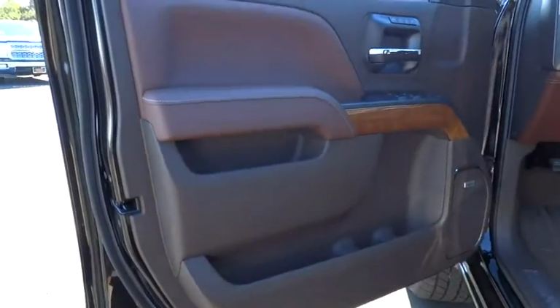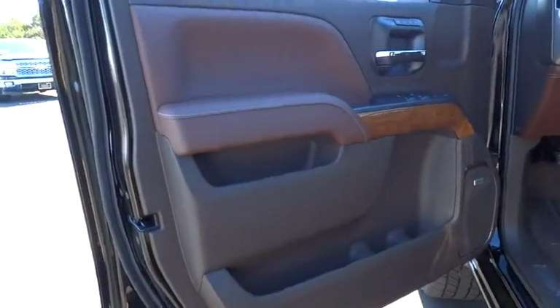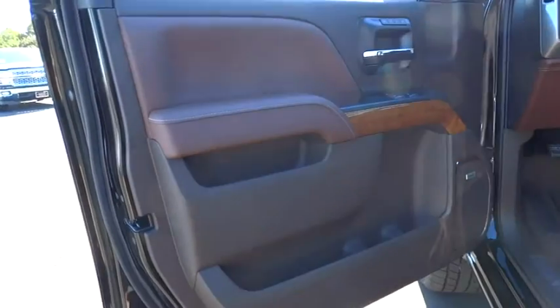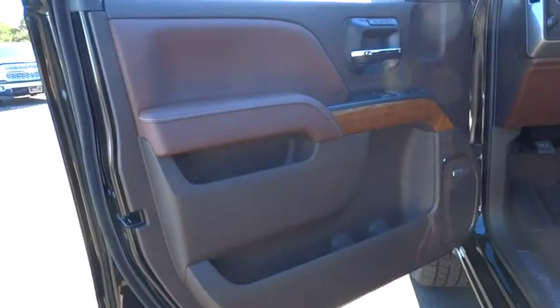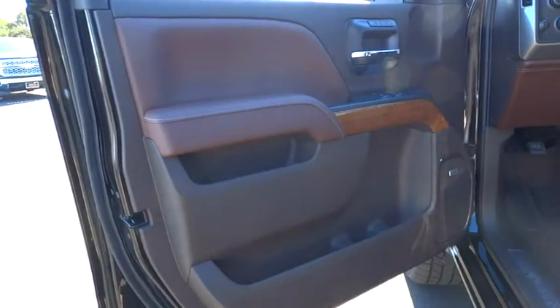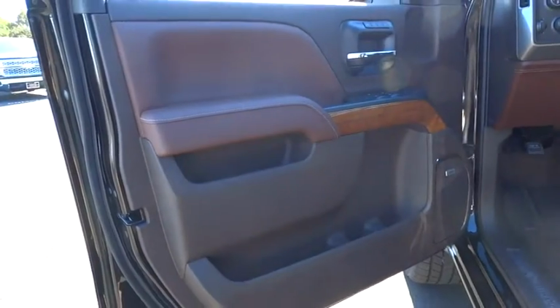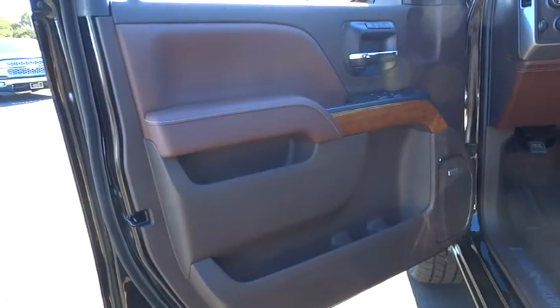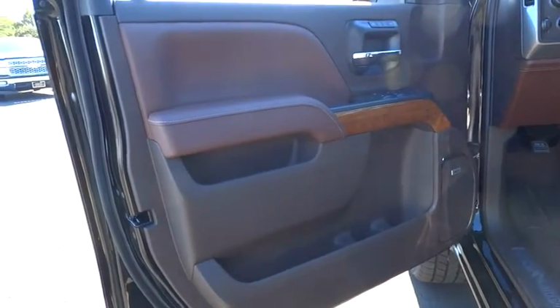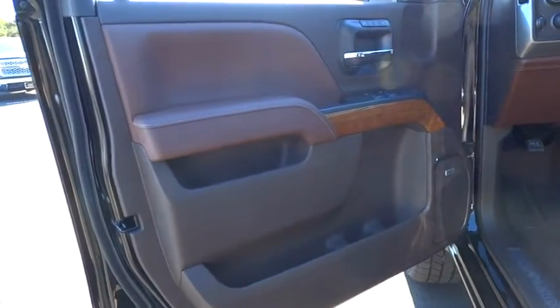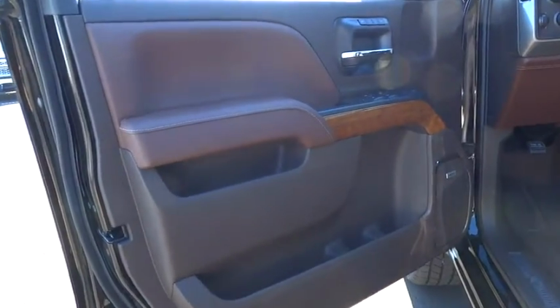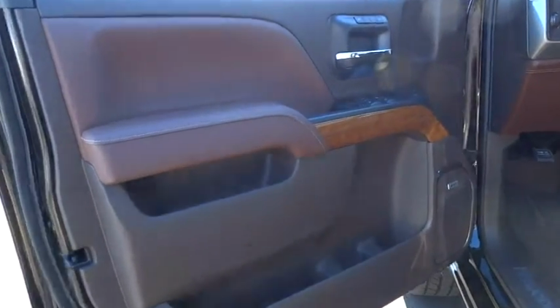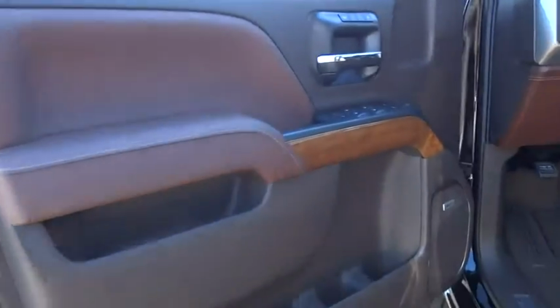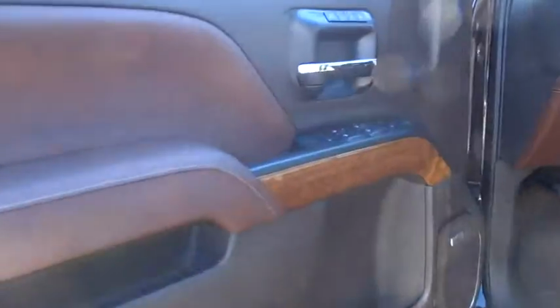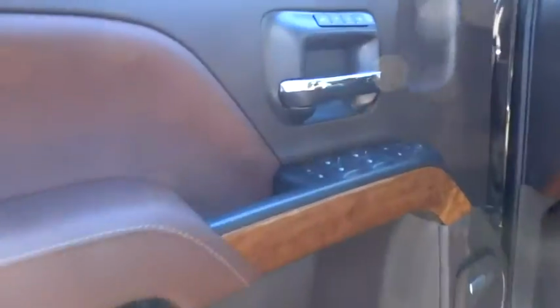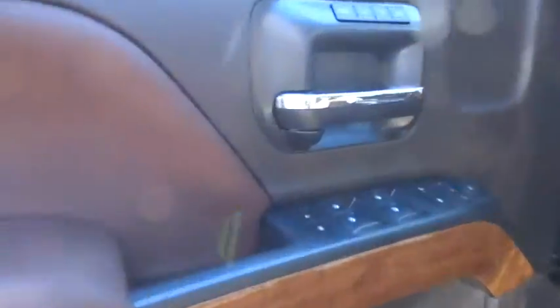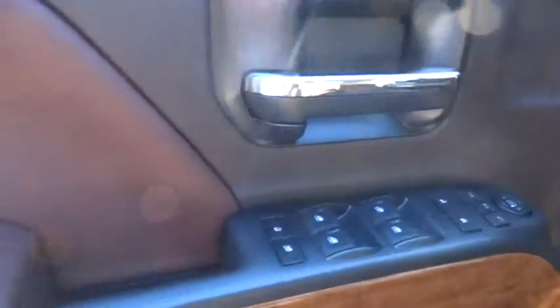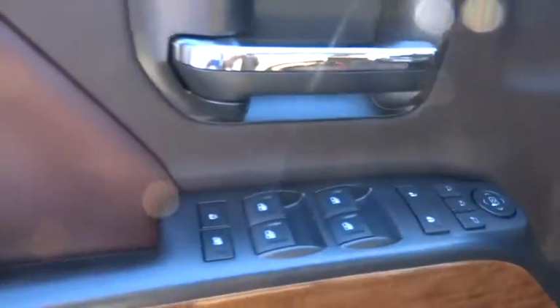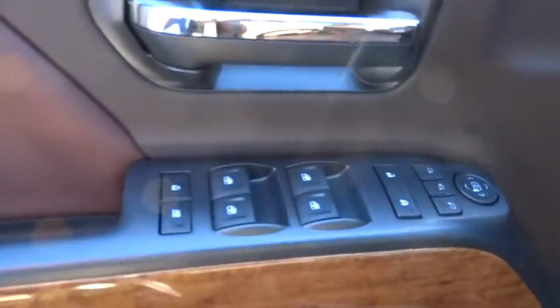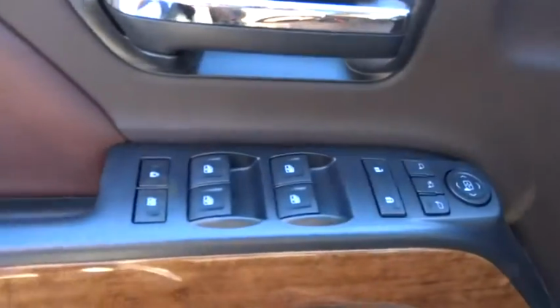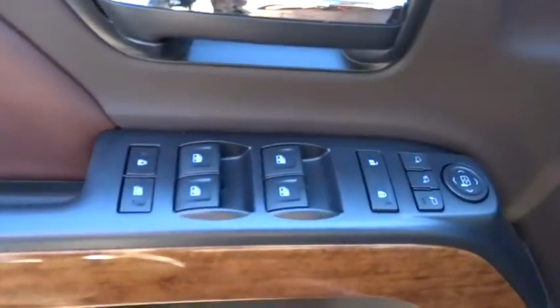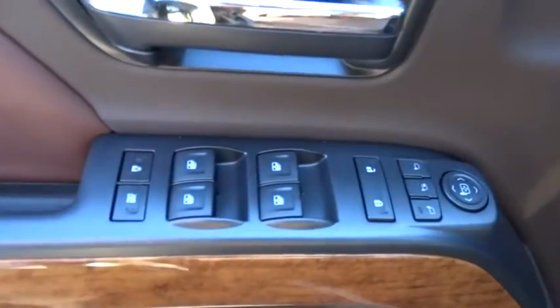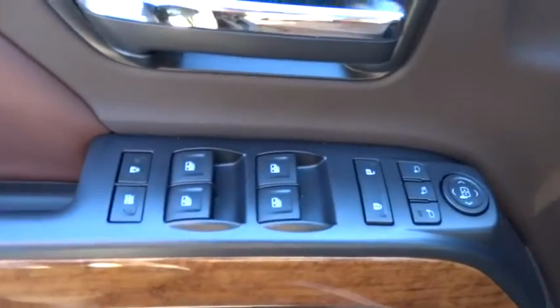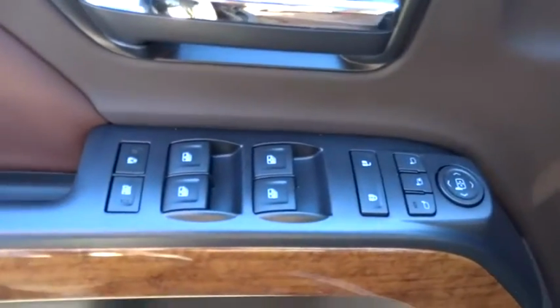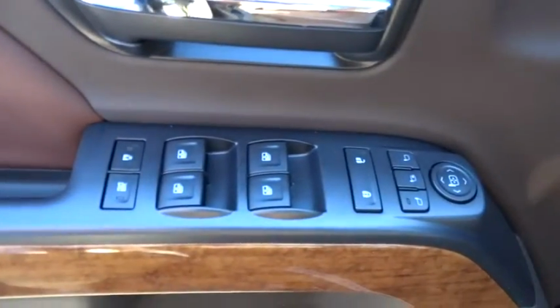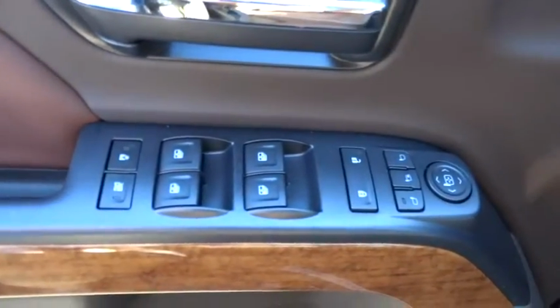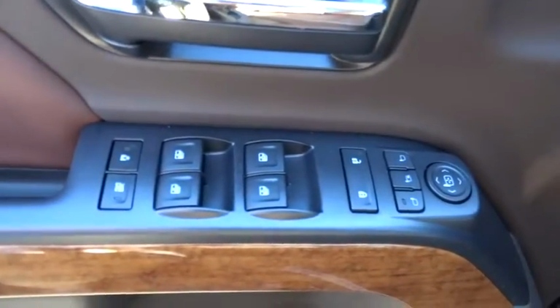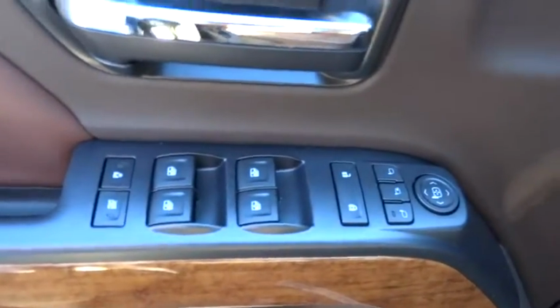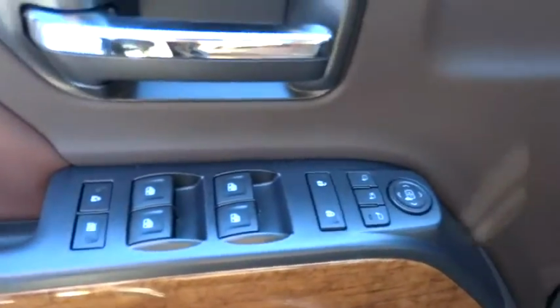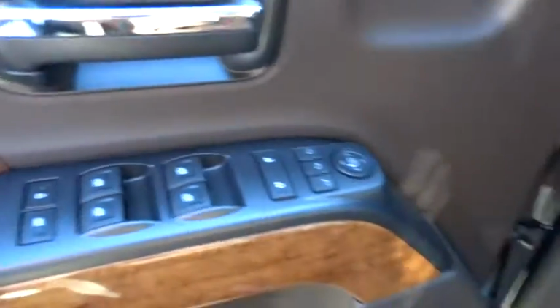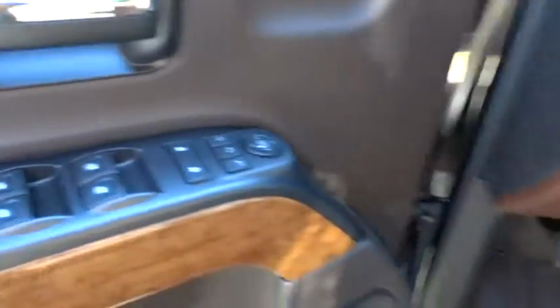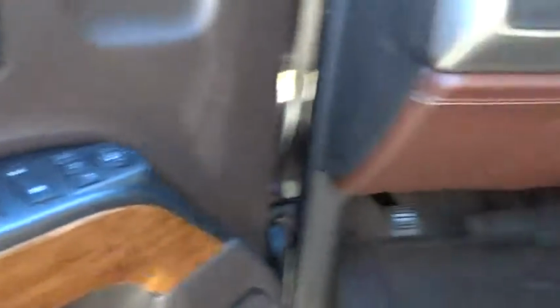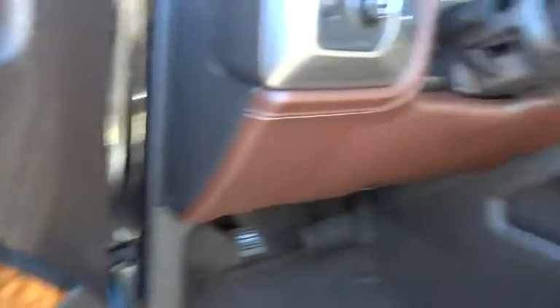Universal garage door opener, climate control, rear defrost, and AM FM stereo radio.